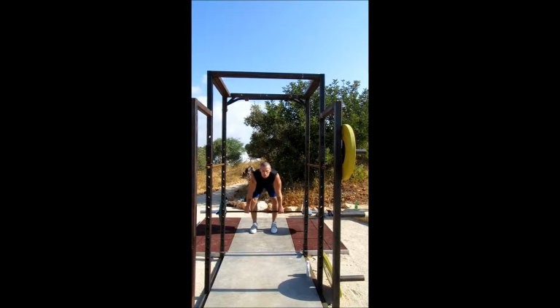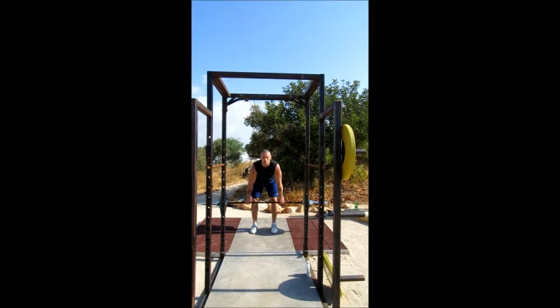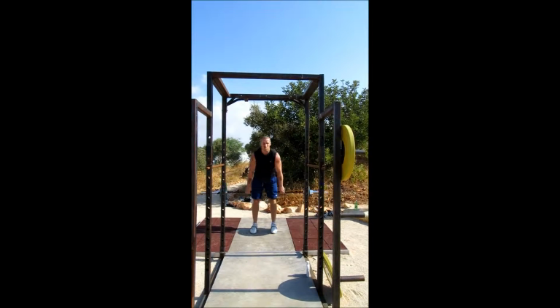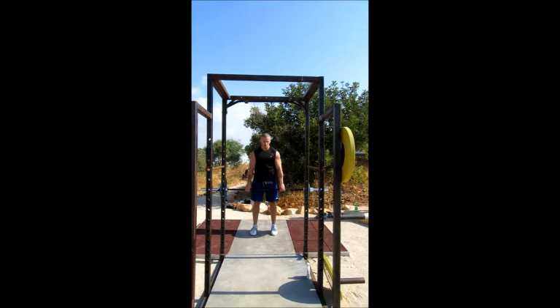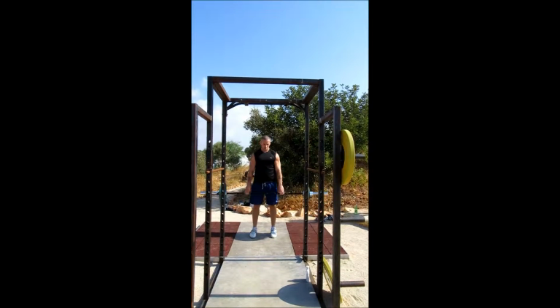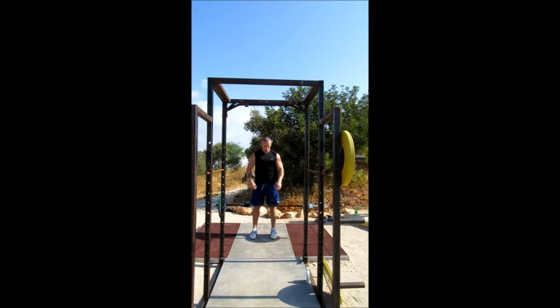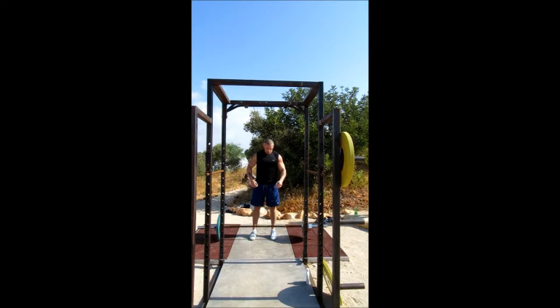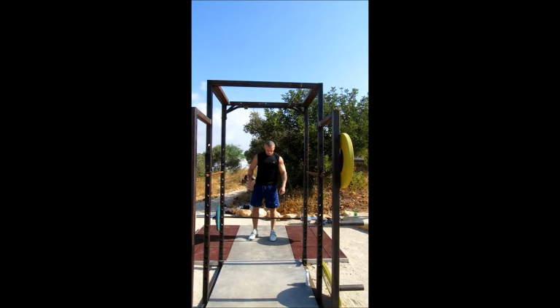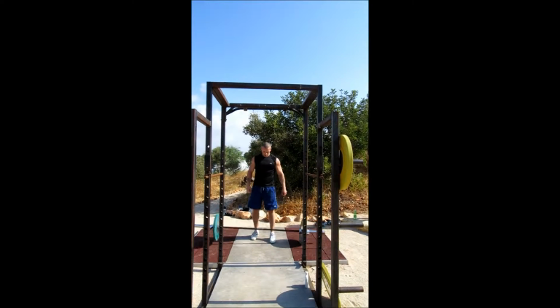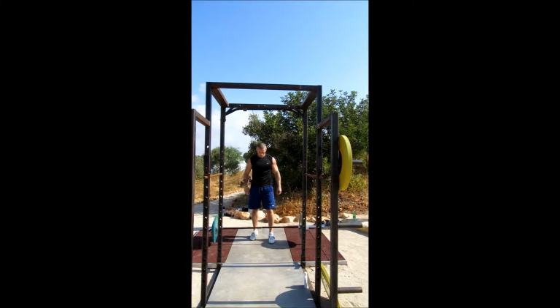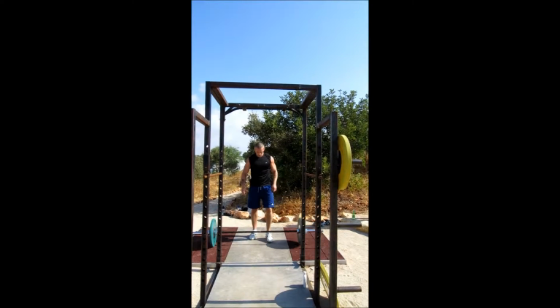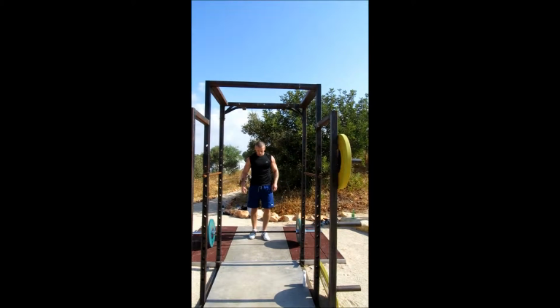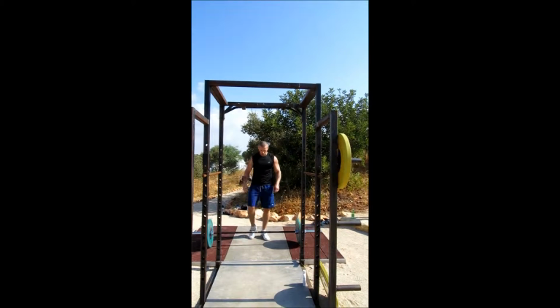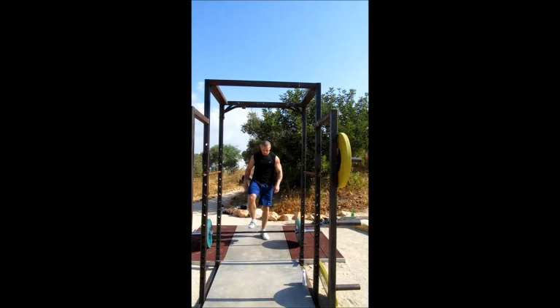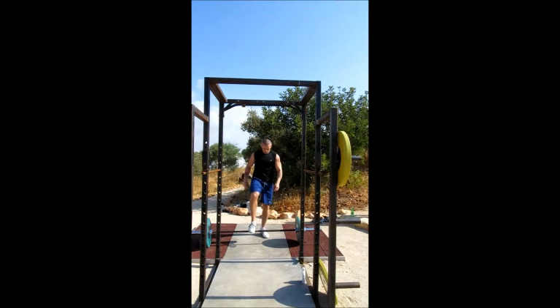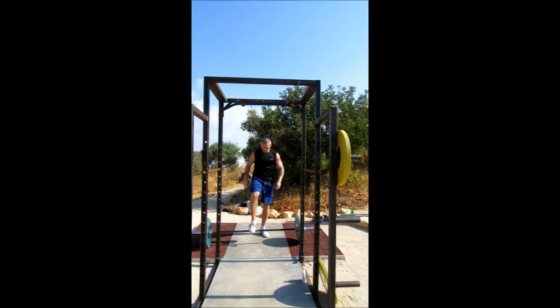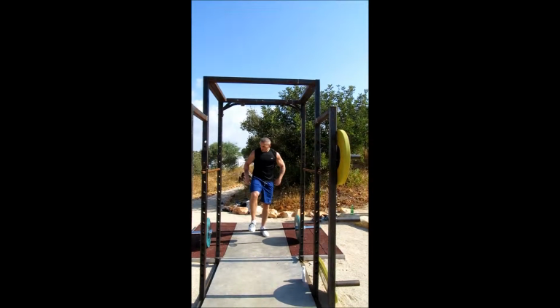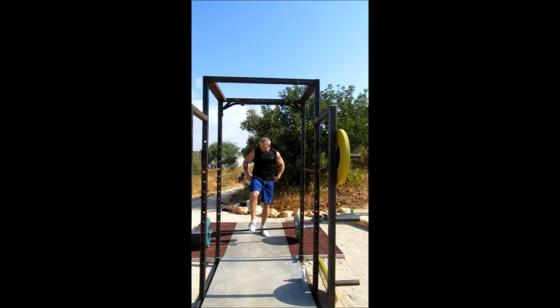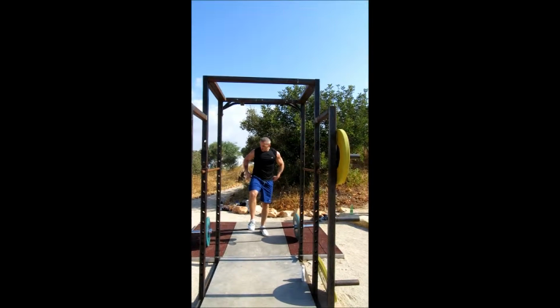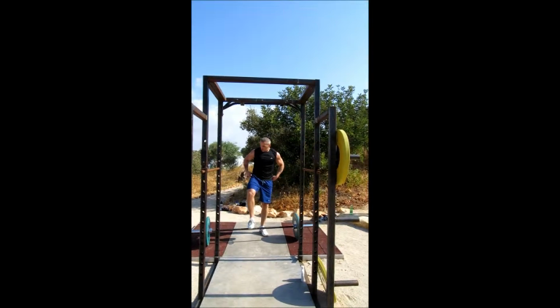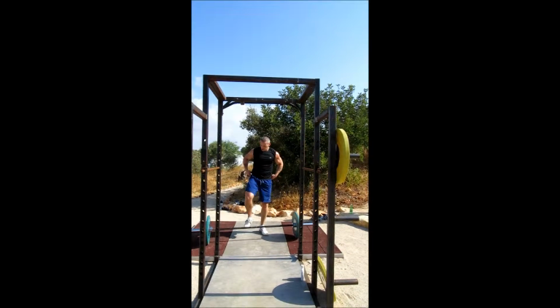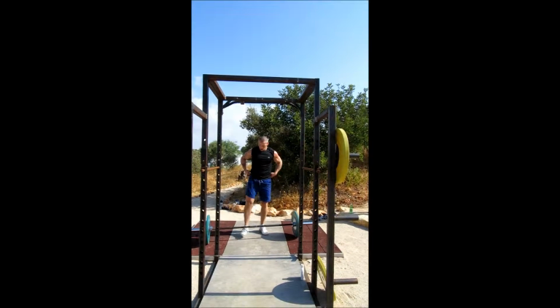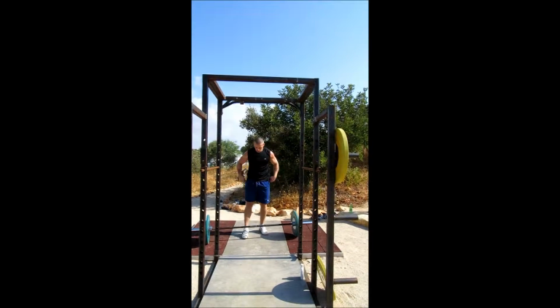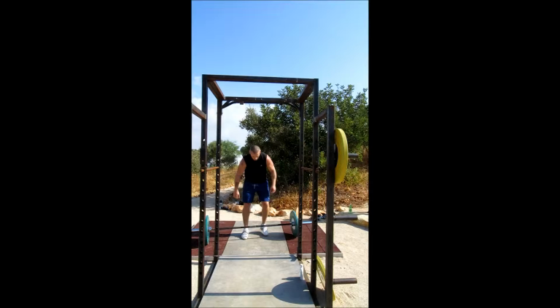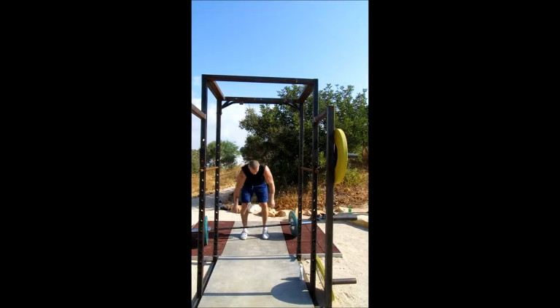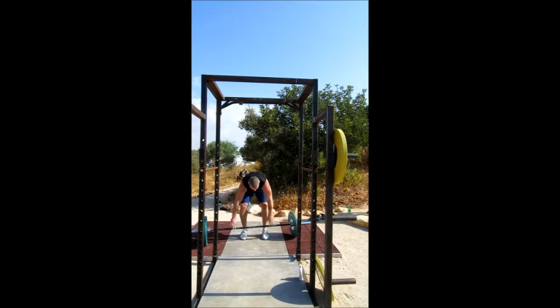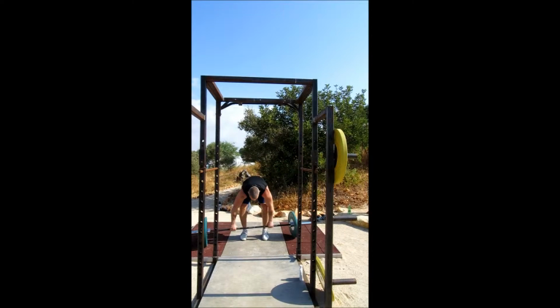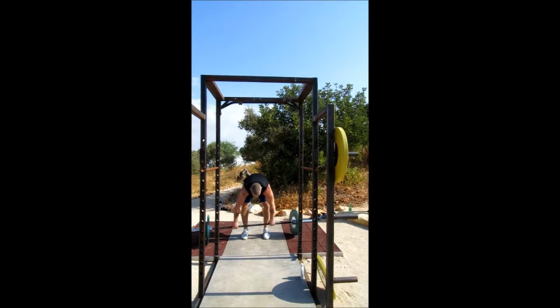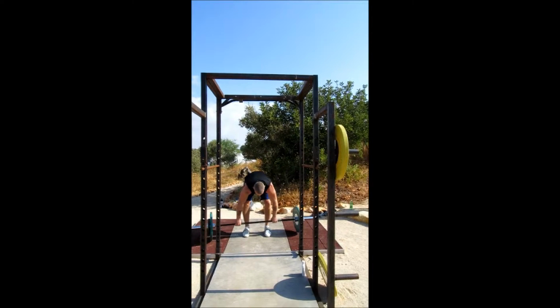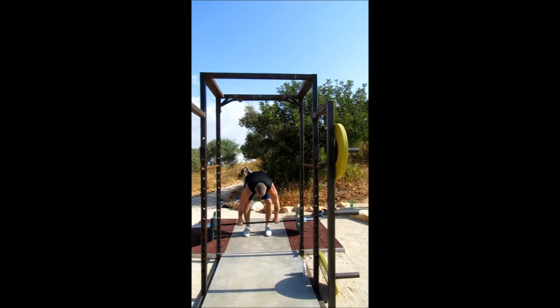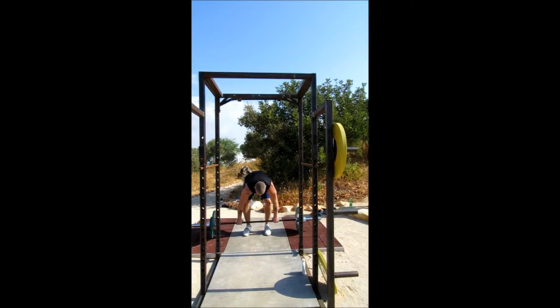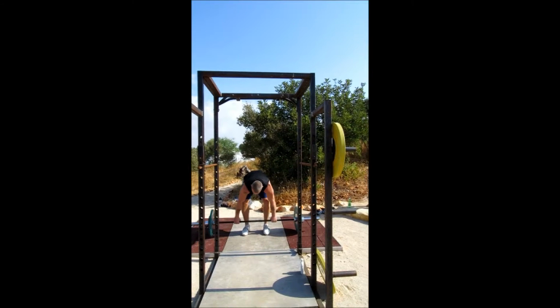Get down to the ground. Get down to the ground. Get down. Knee tap. Floor tap. Knee tap. Floor tap.